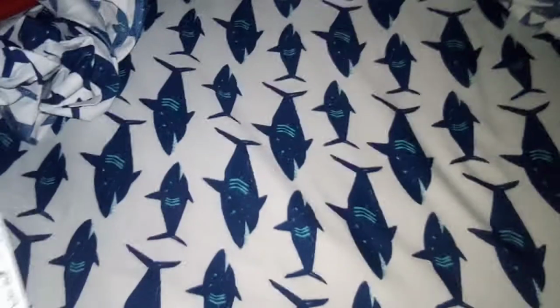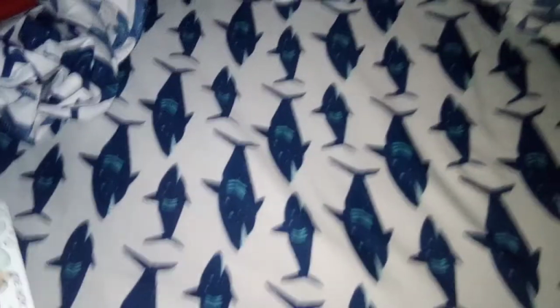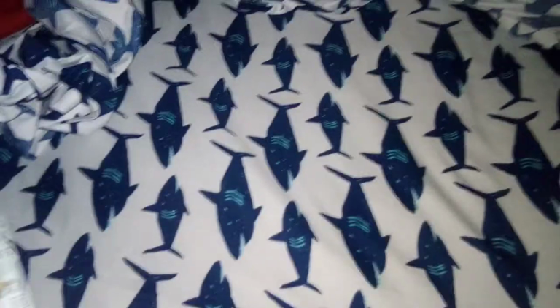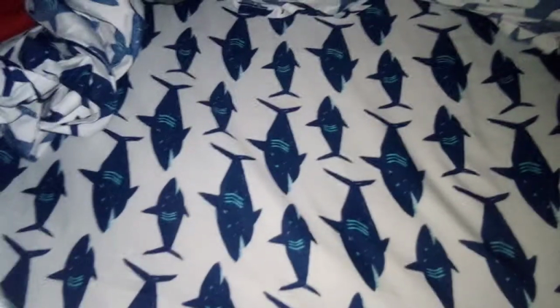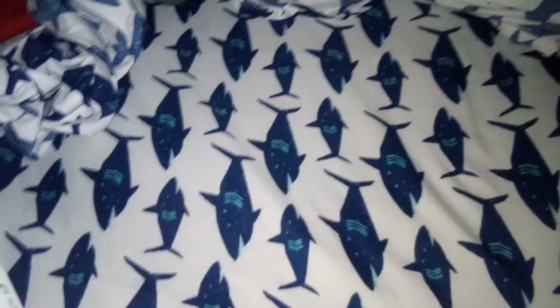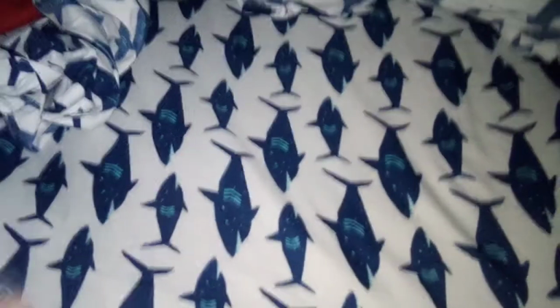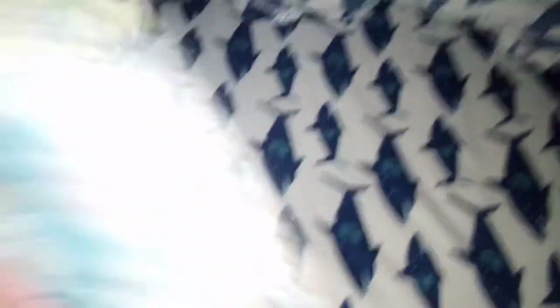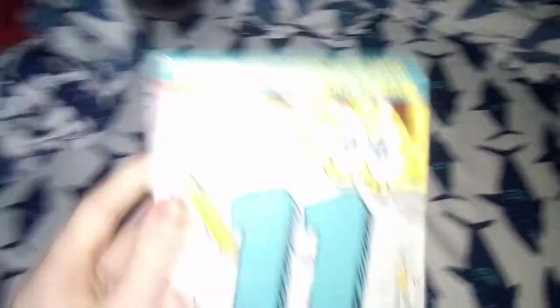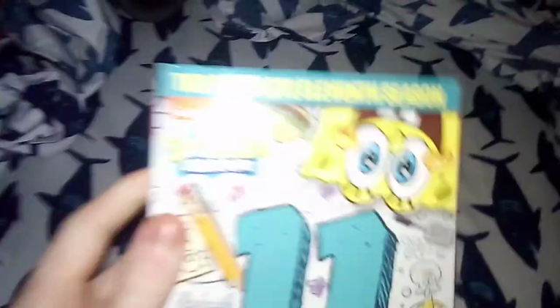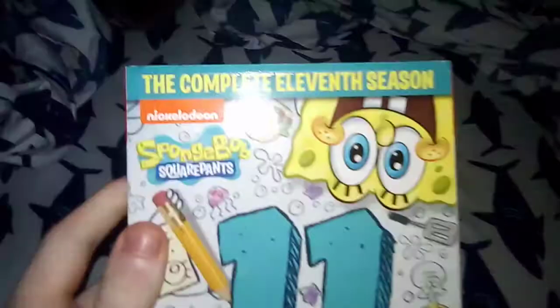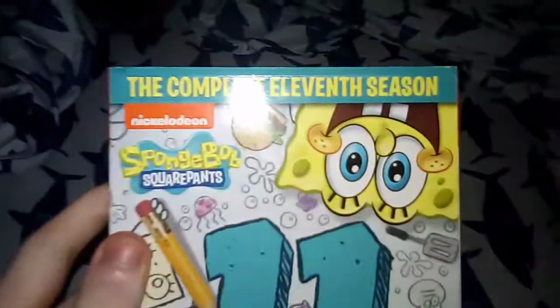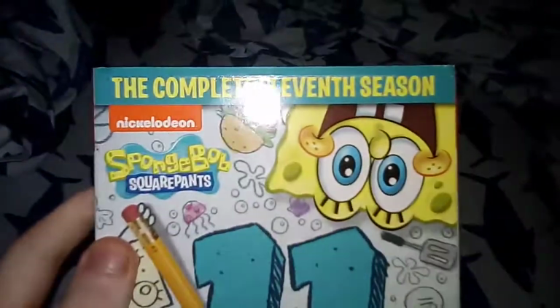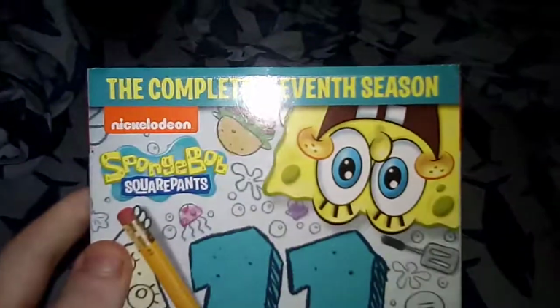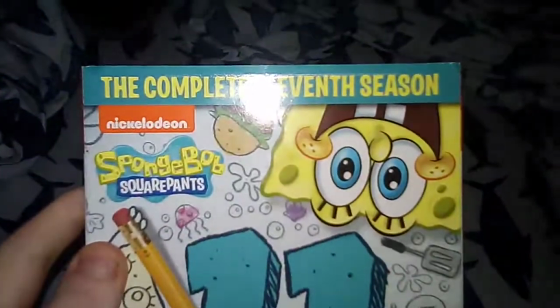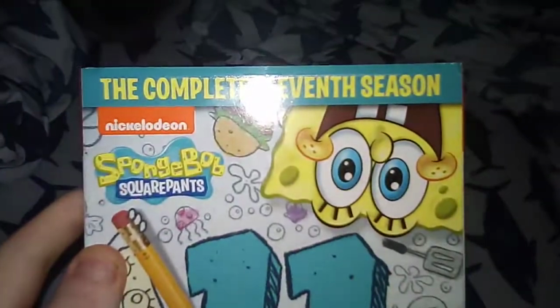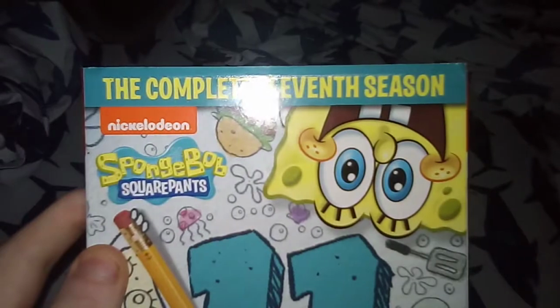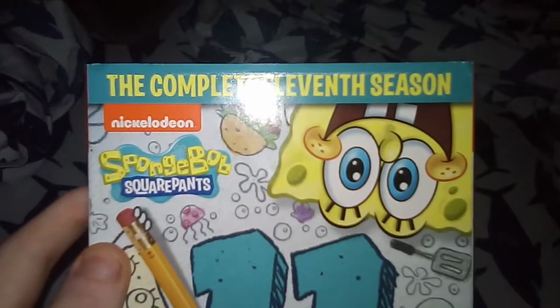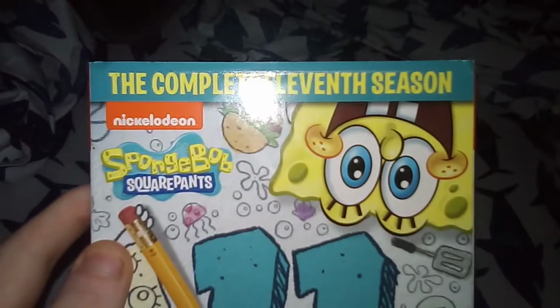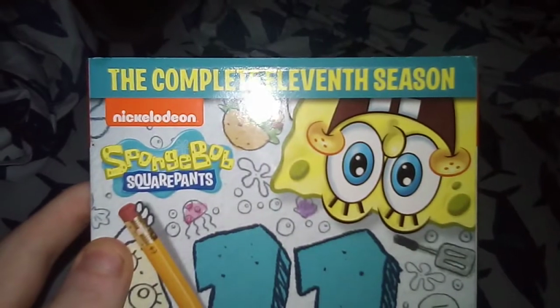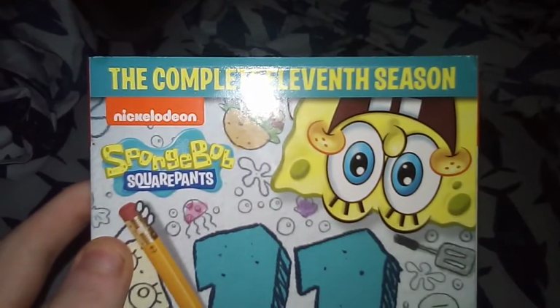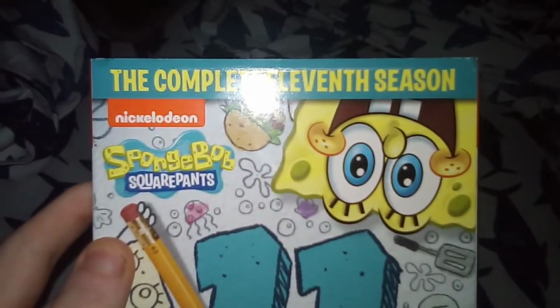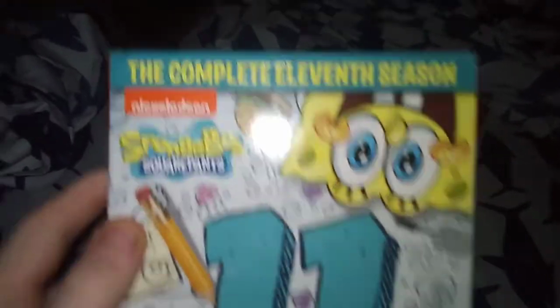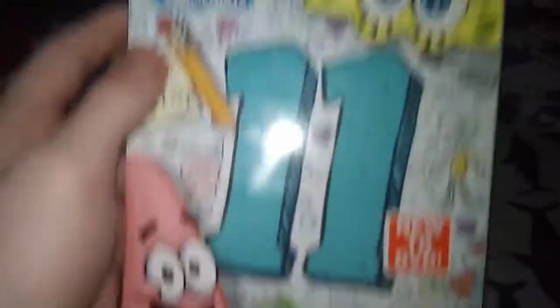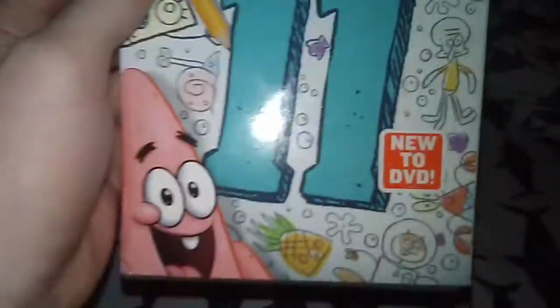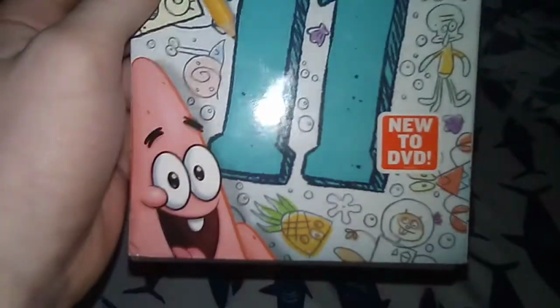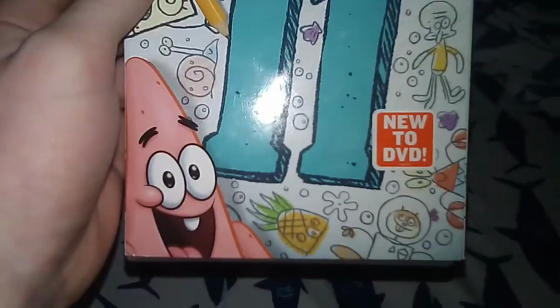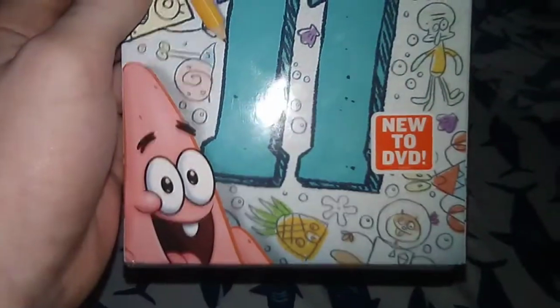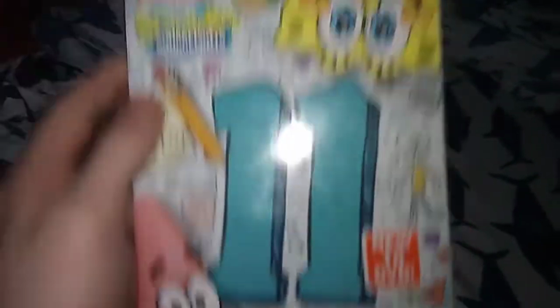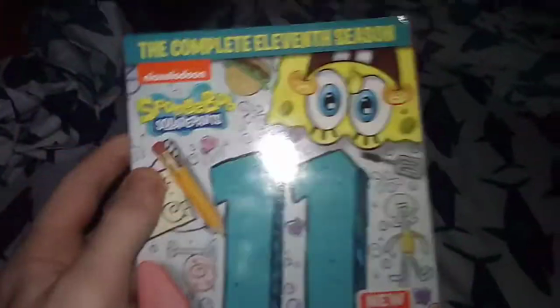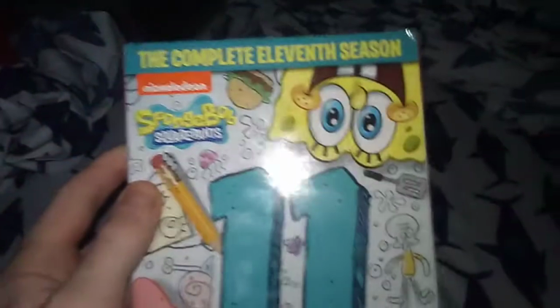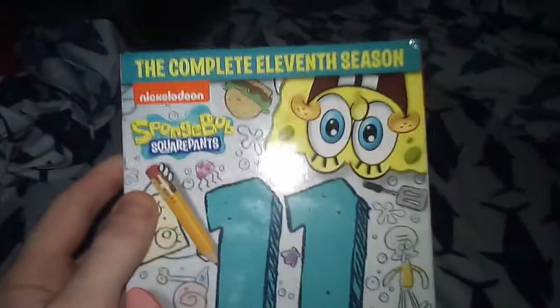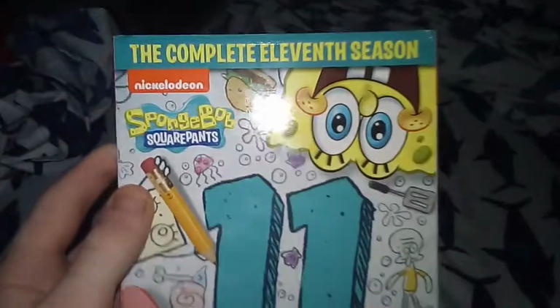This is the 2020 release of Spunked Up Stroke Hands, the complete 11th season. 2020 release.